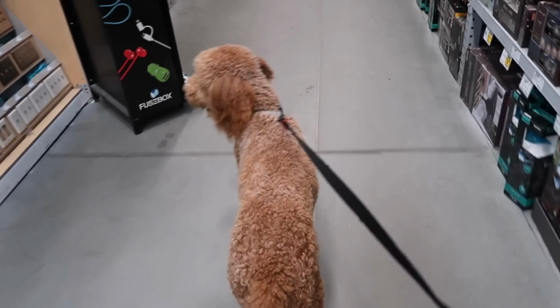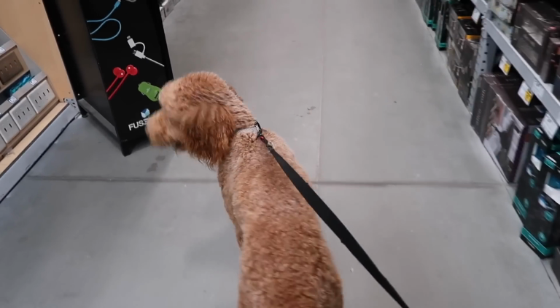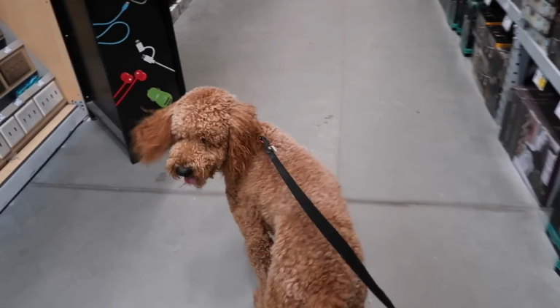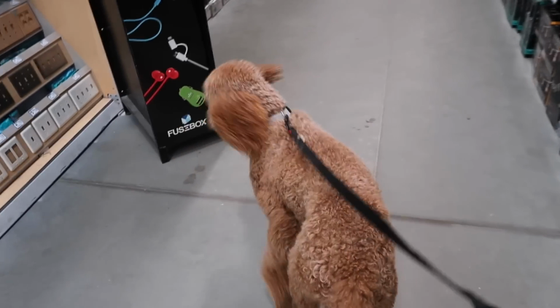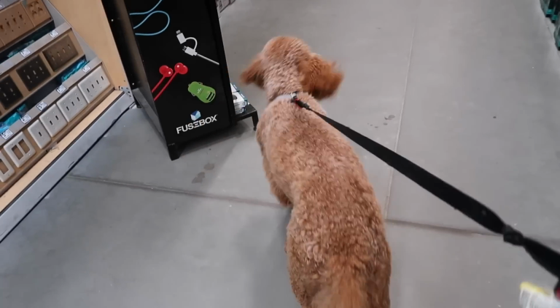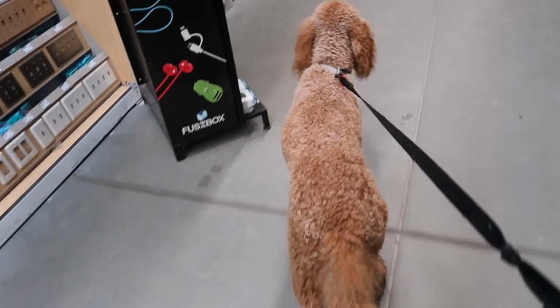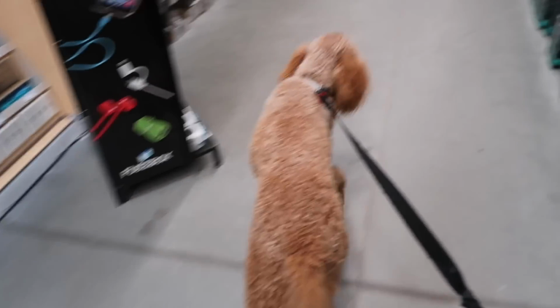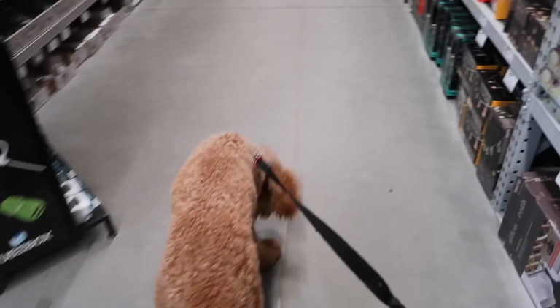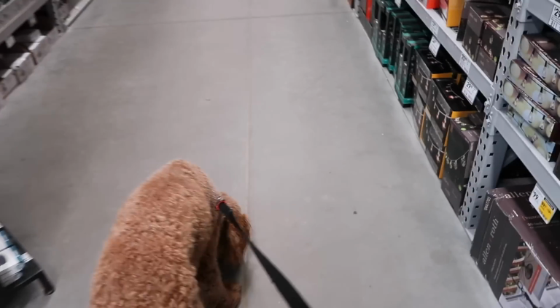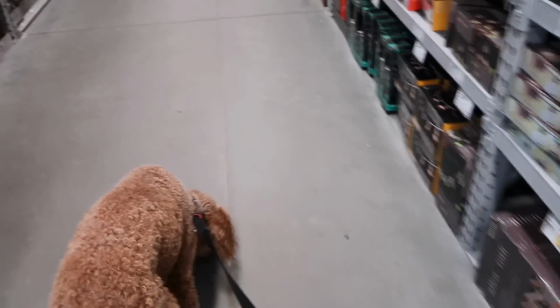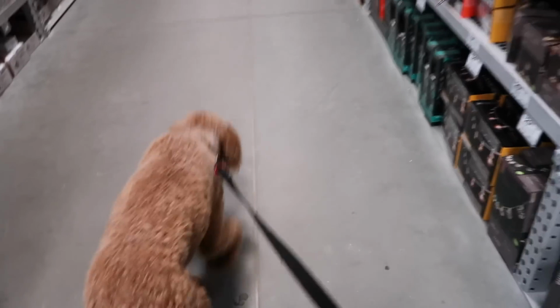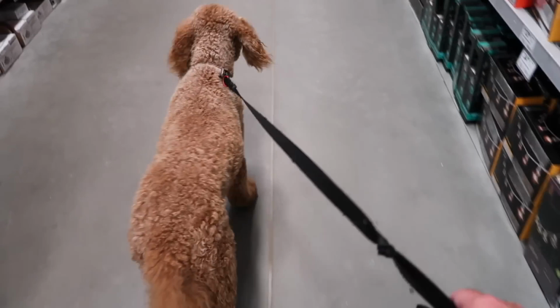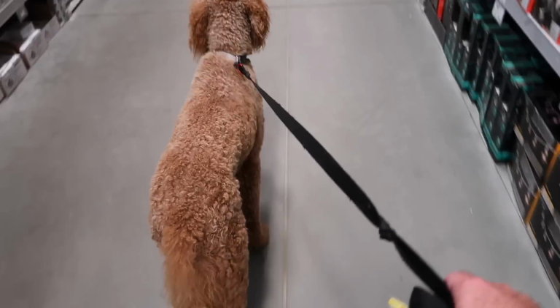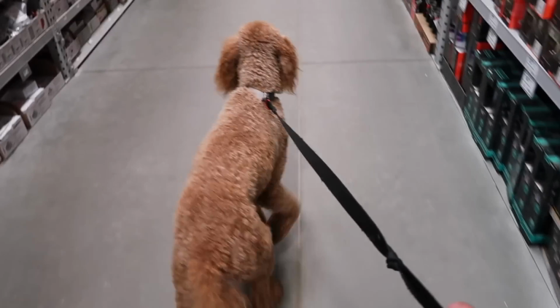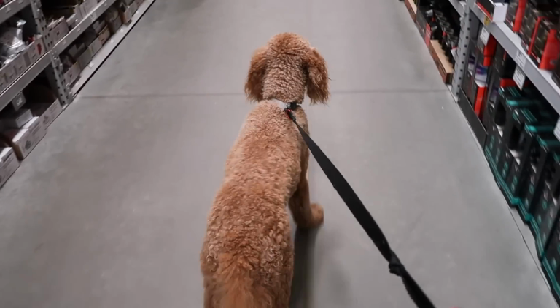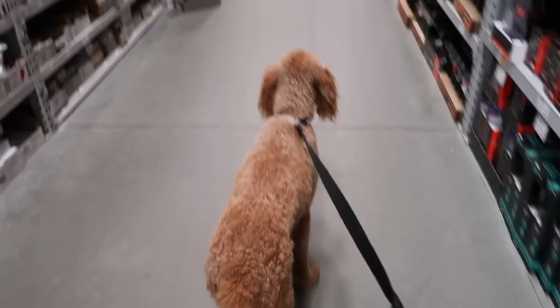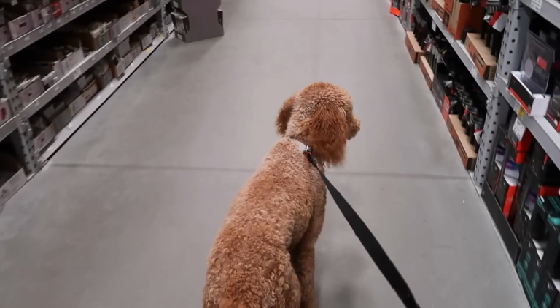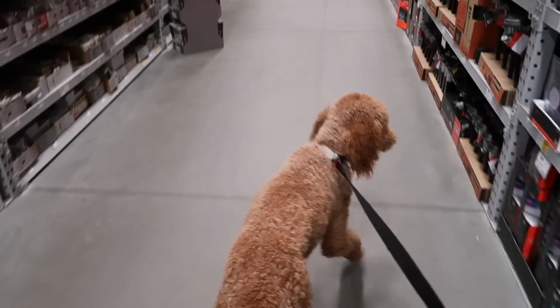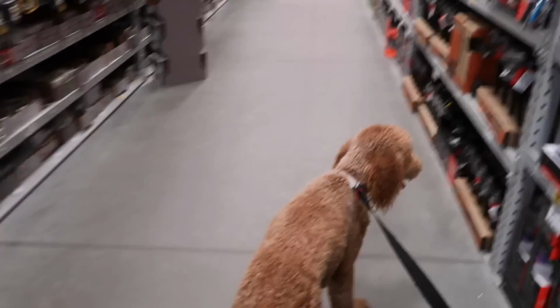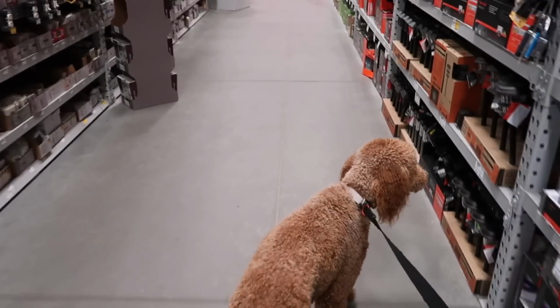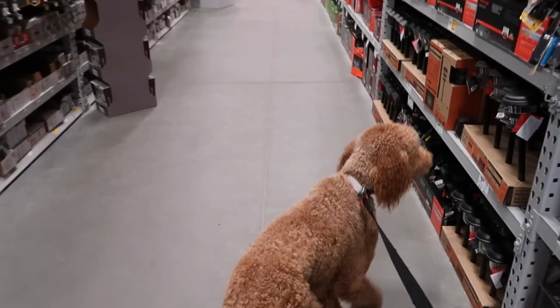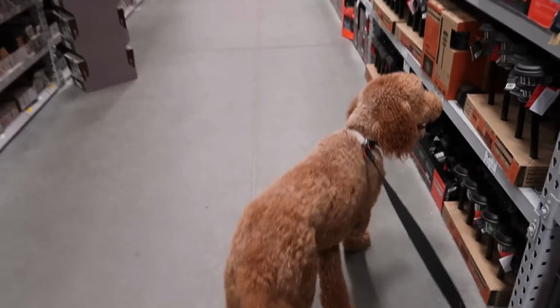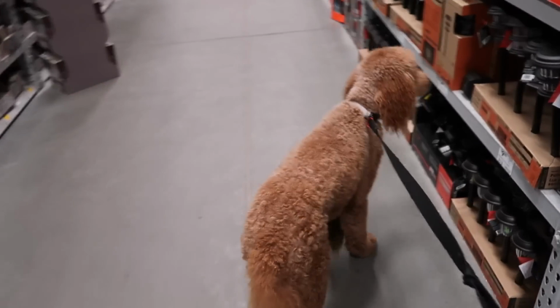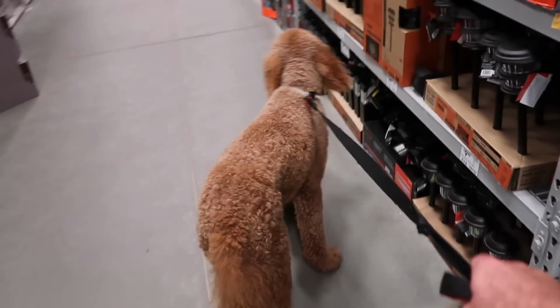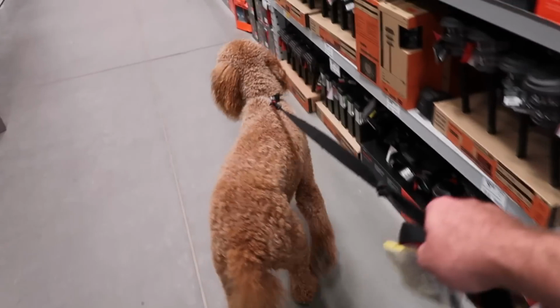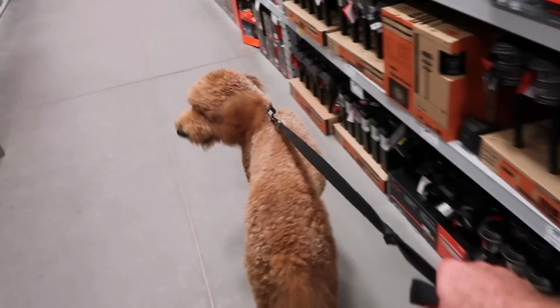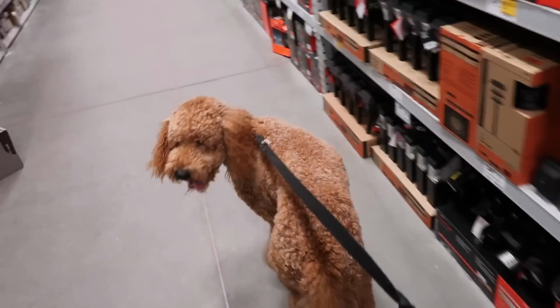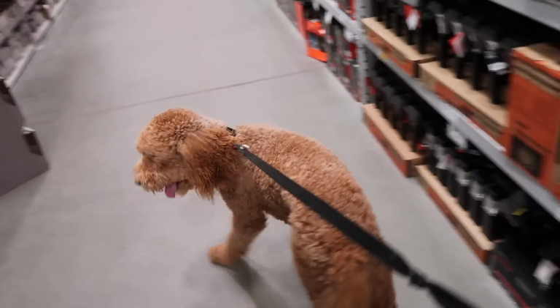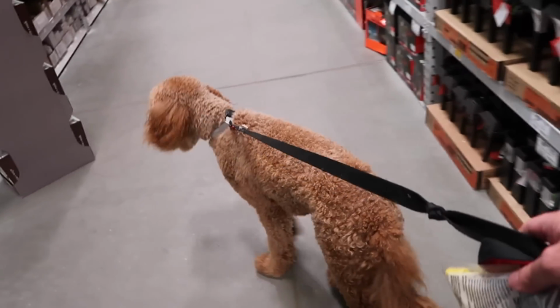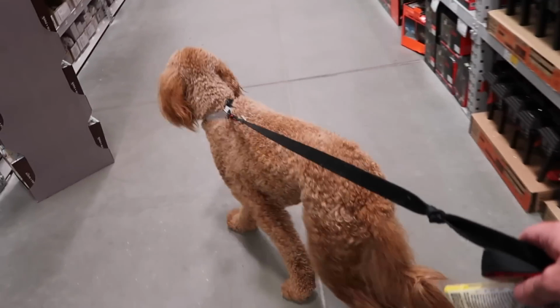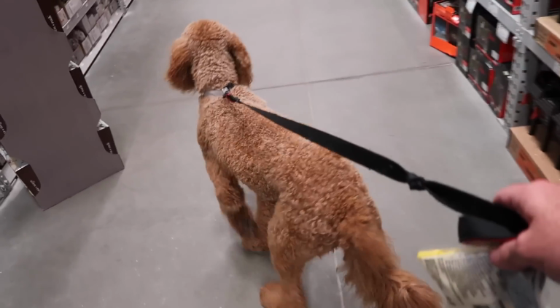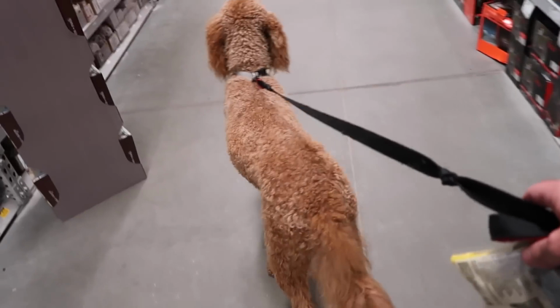Bailey's loving this, although all the shopping carts really scare him. They are too scary — they make too much noise.